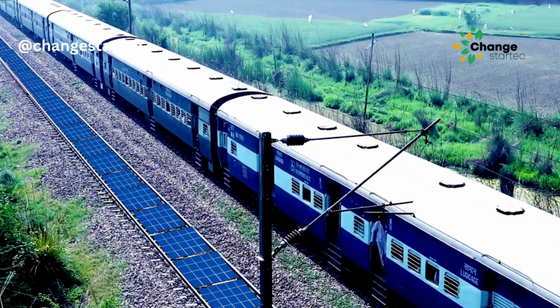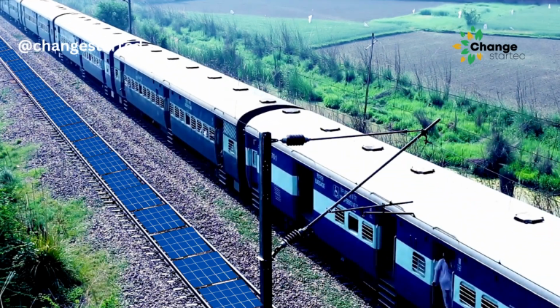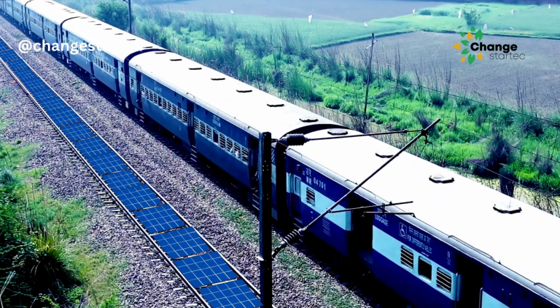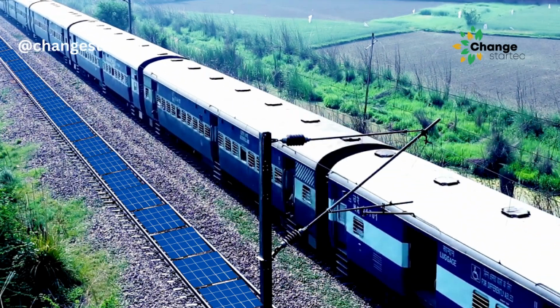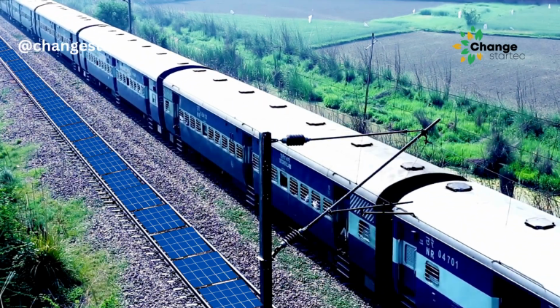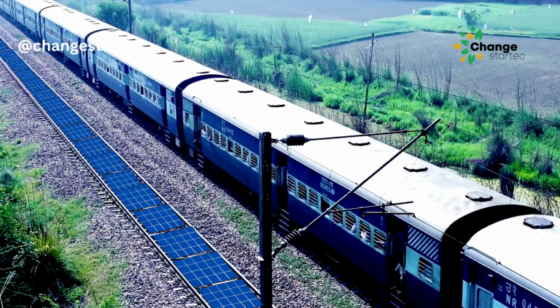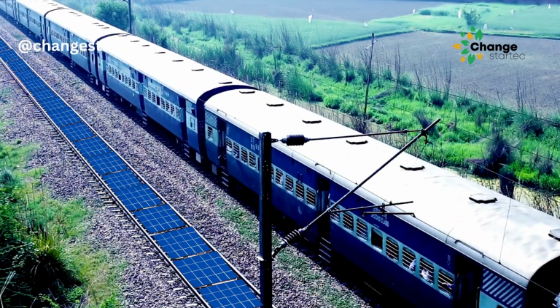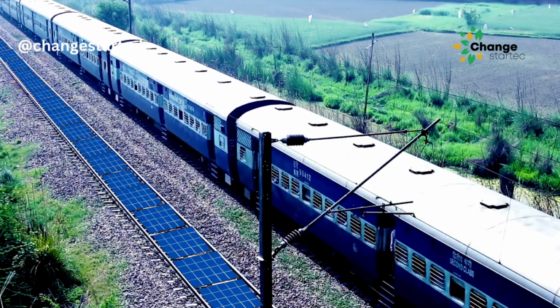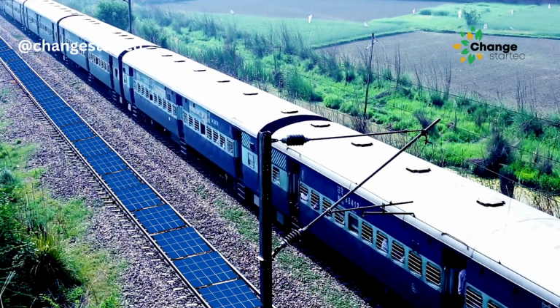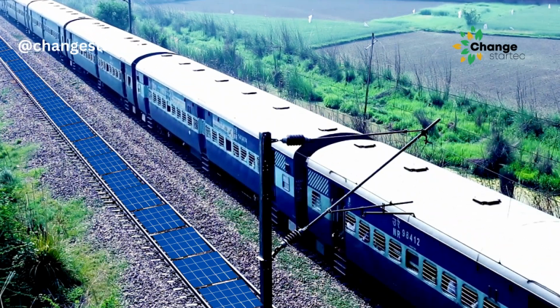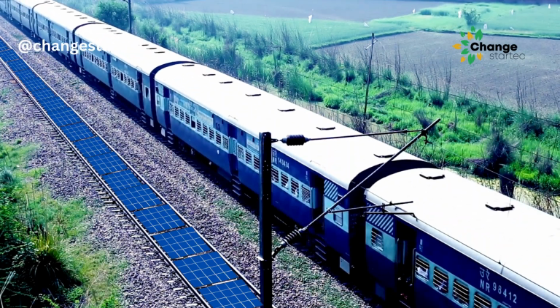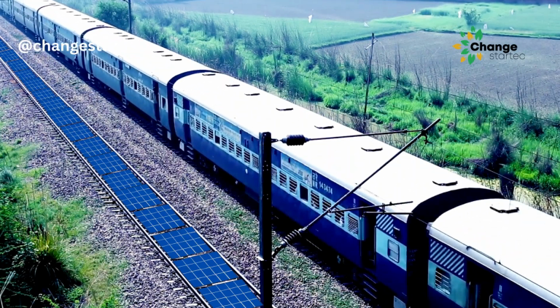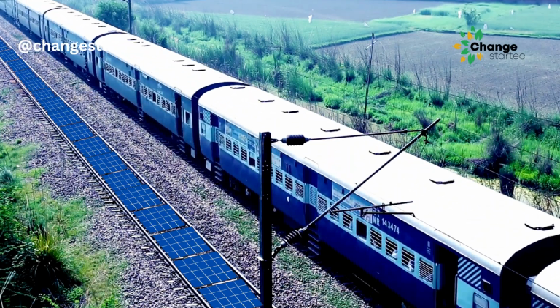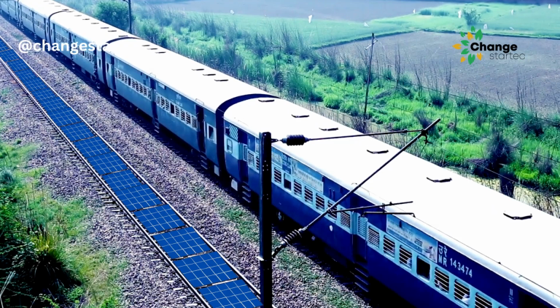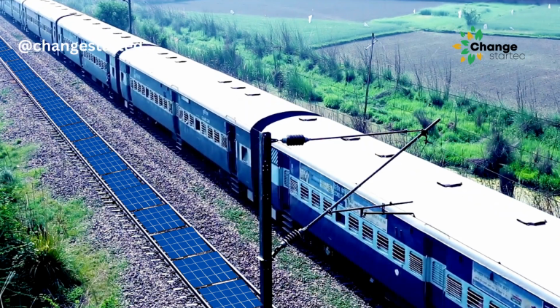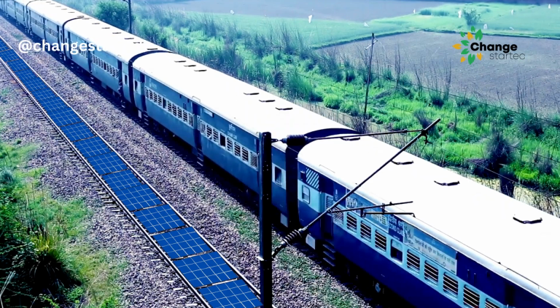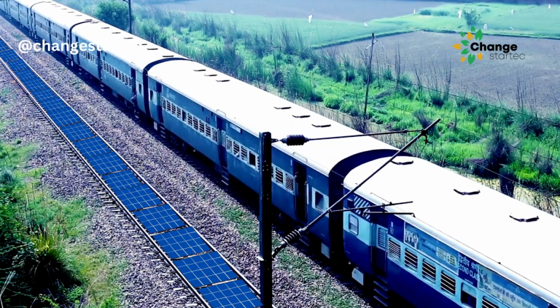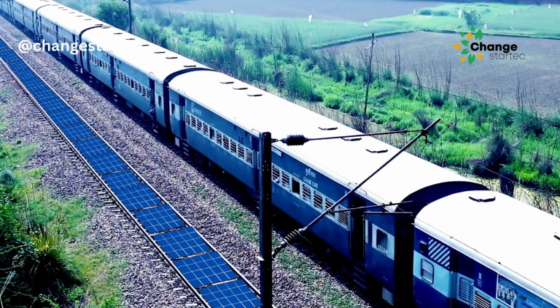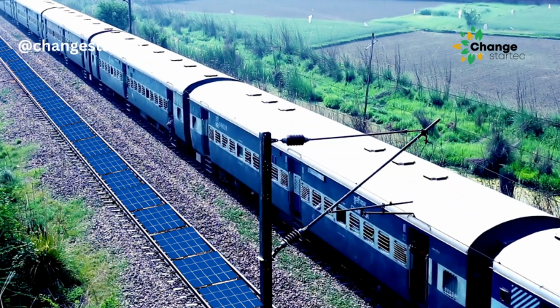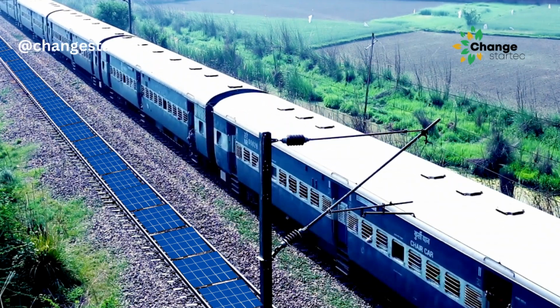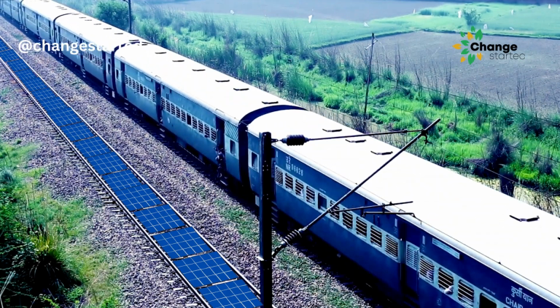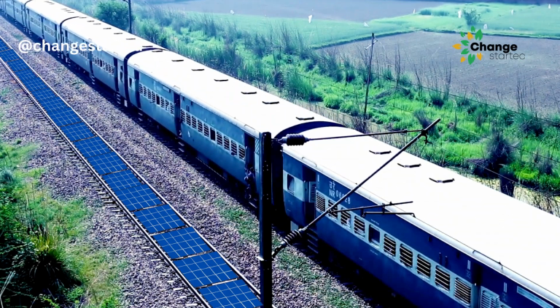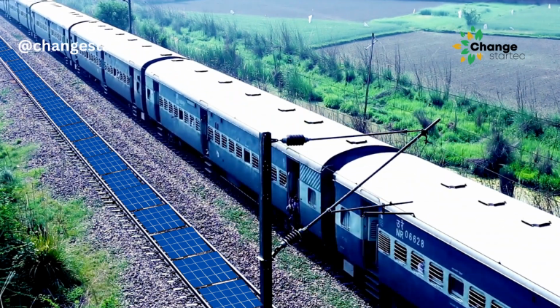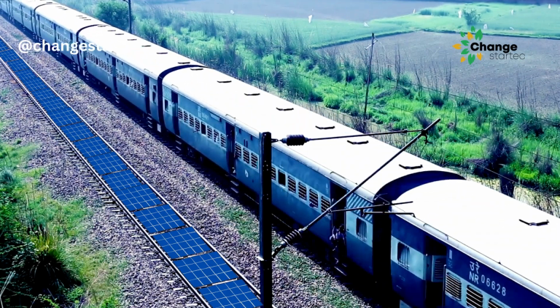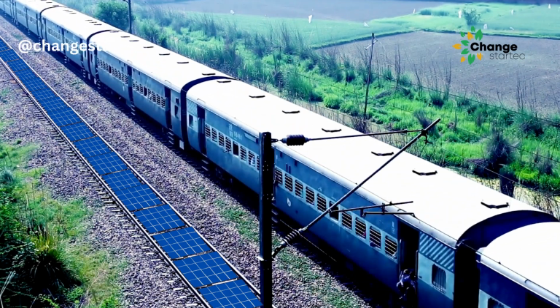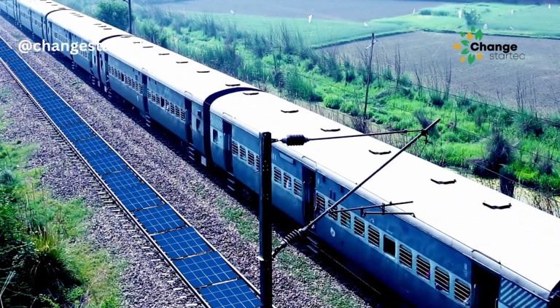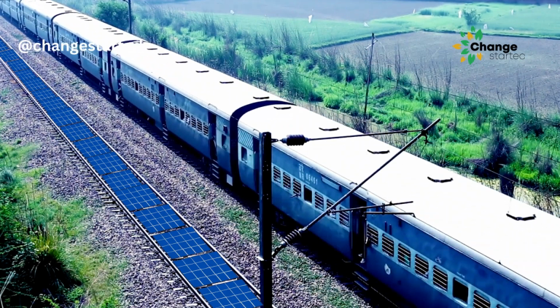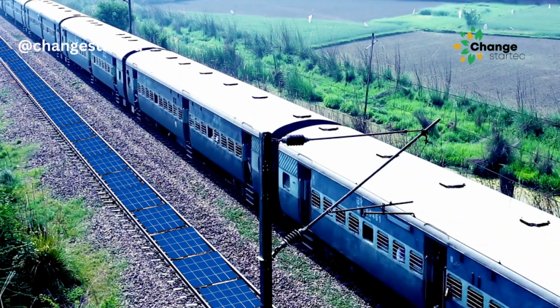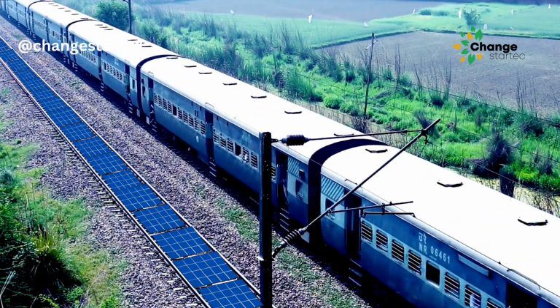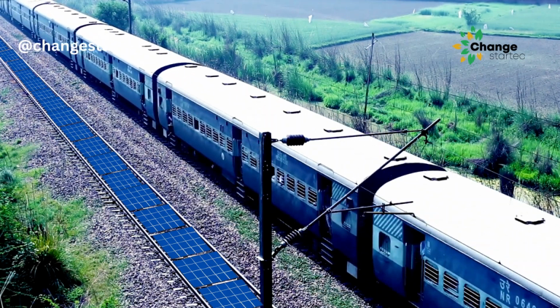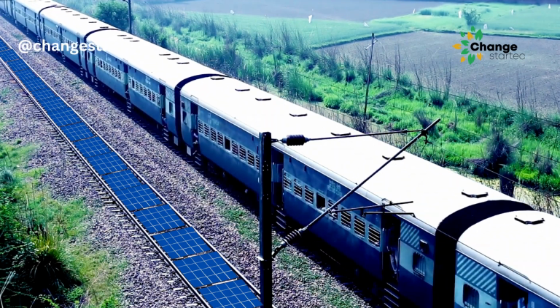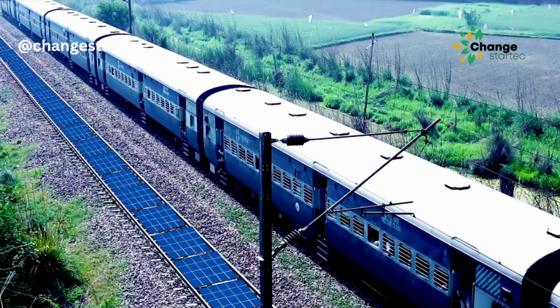Having said that, installing solar panels on railway tracks can open up massive green energy possibilities.